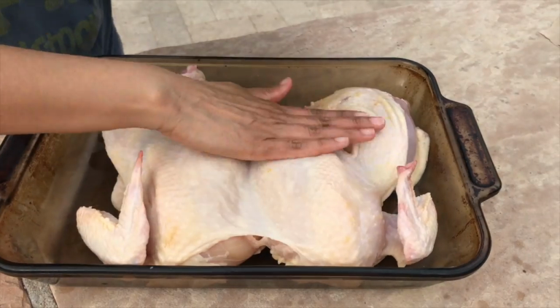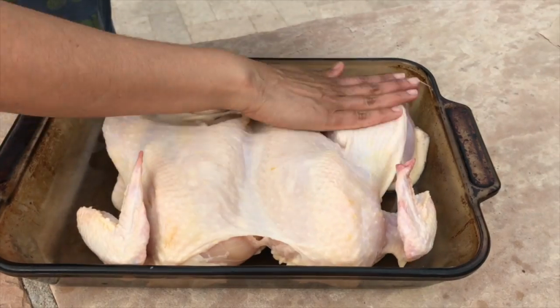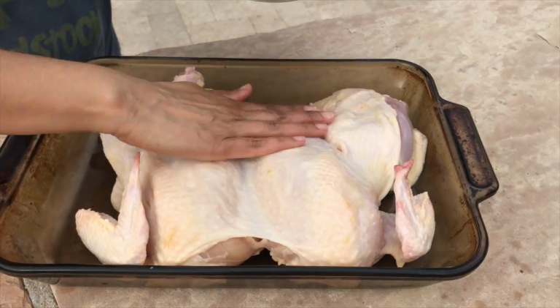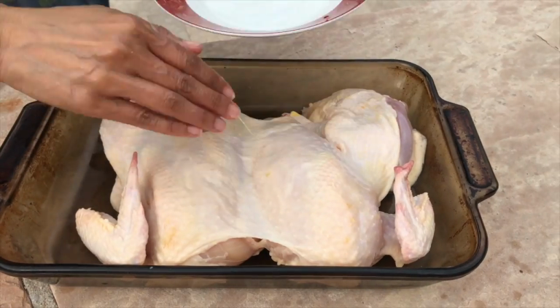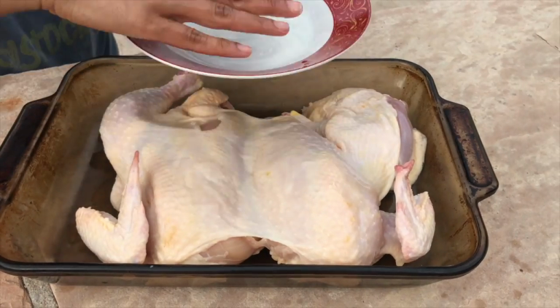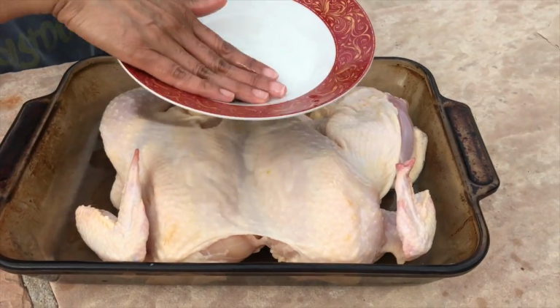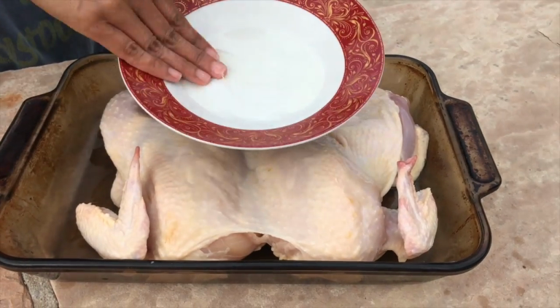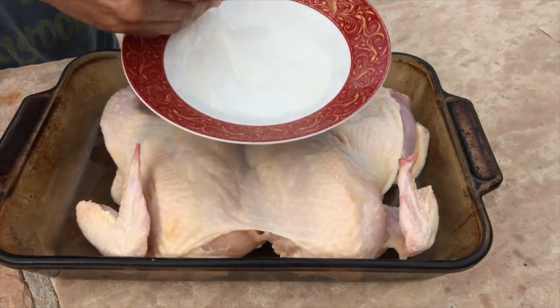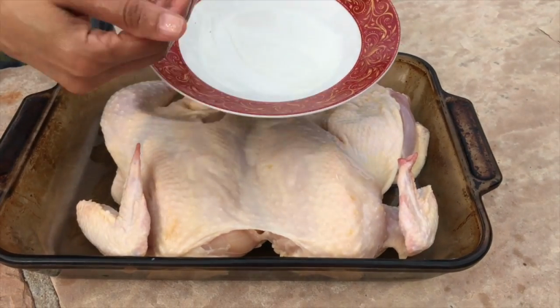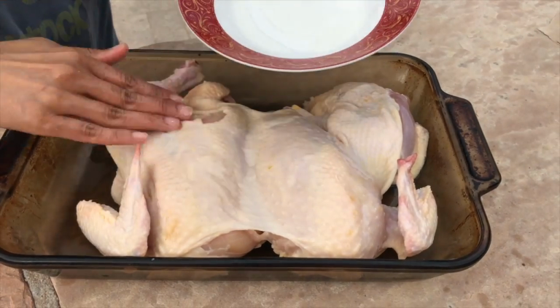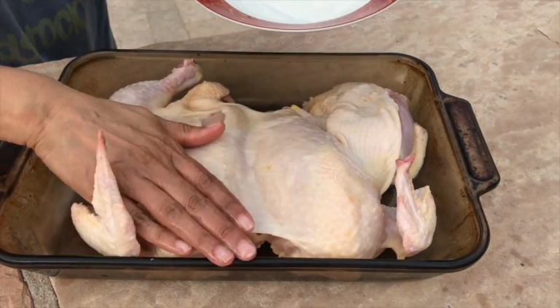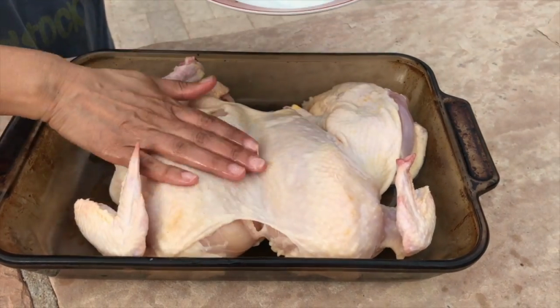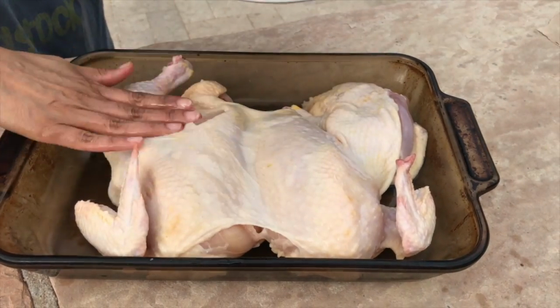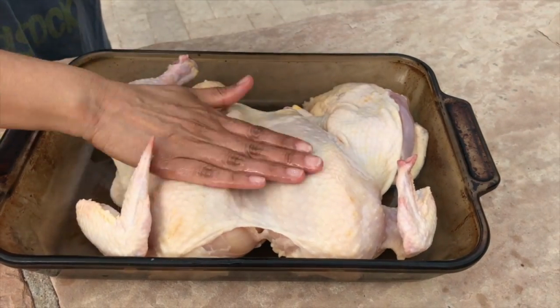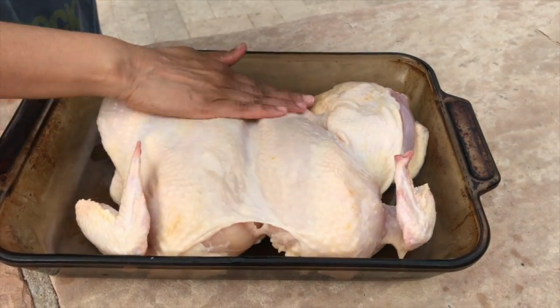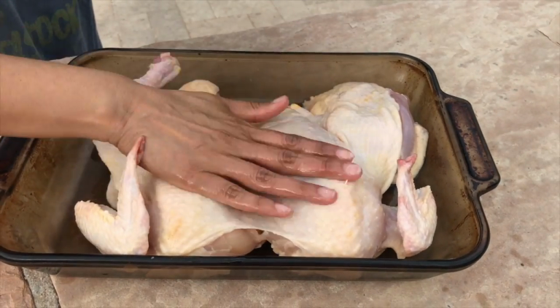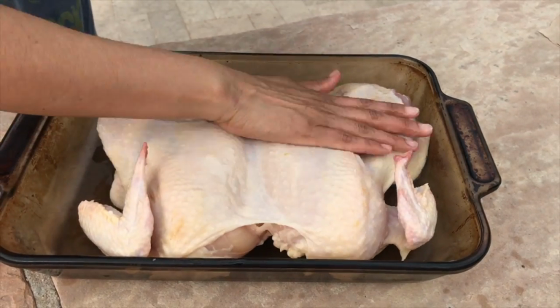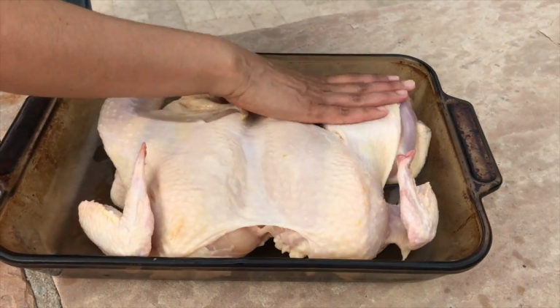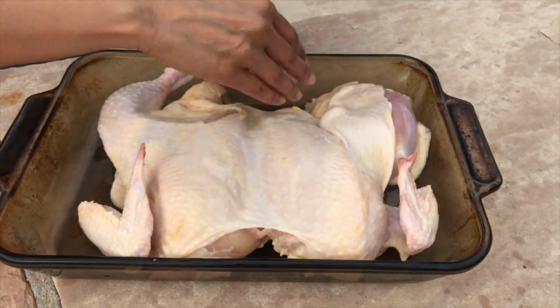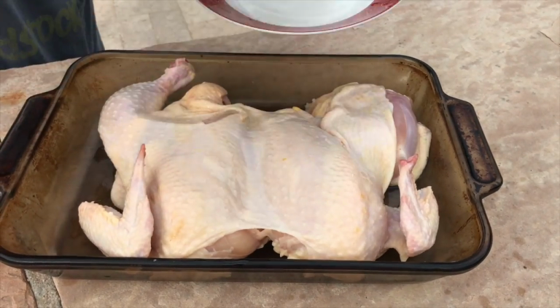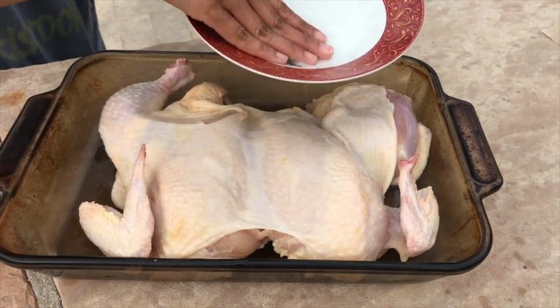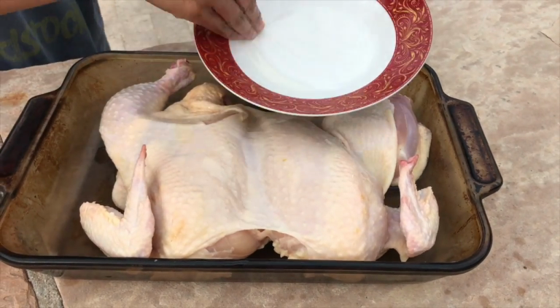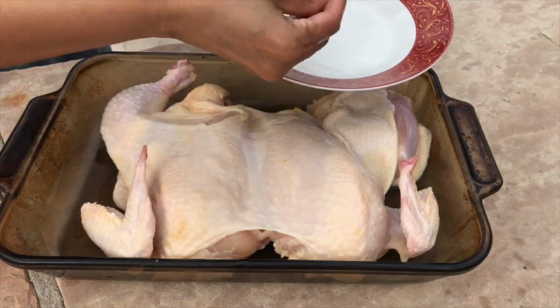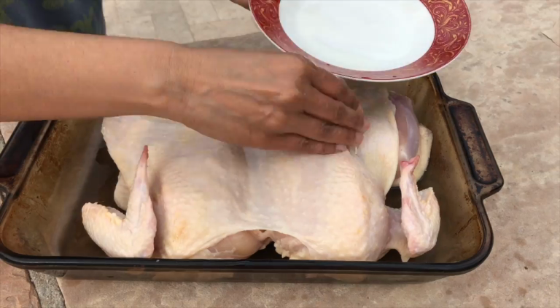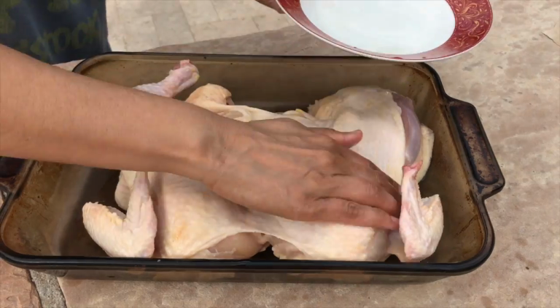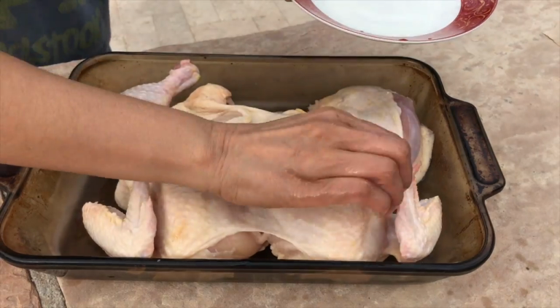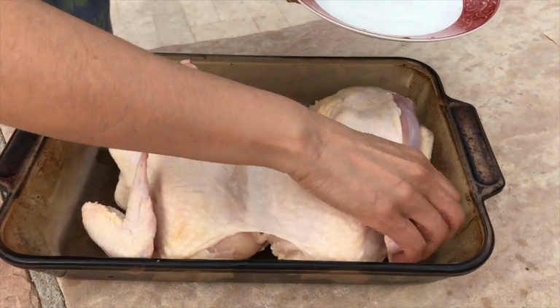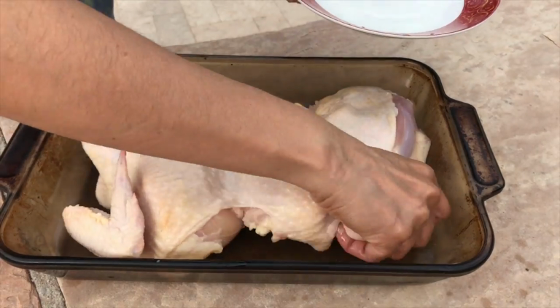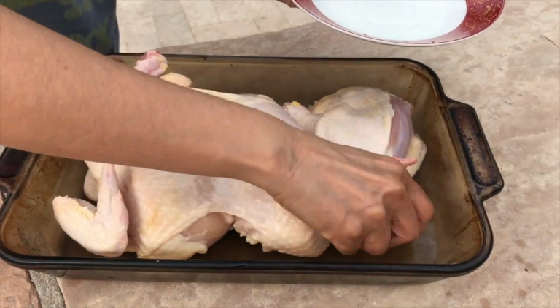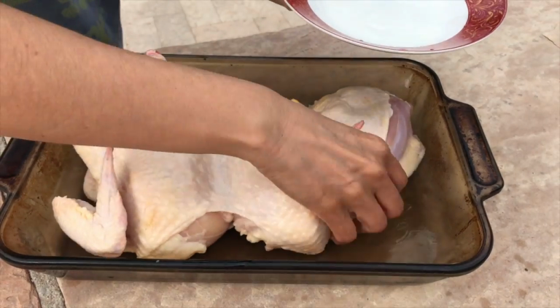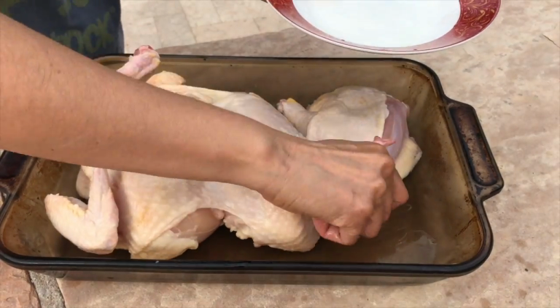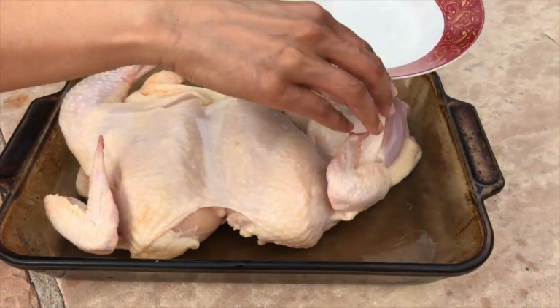Now I'm ready to start seasoning my chicken. First, I'm just going to take some oil and rub it all over the chicken.